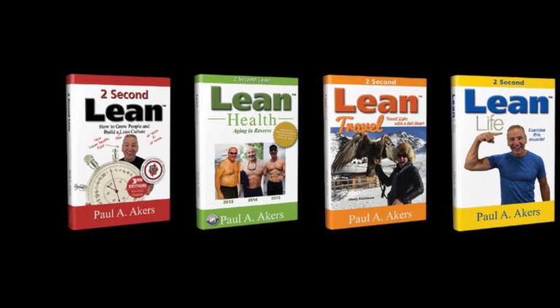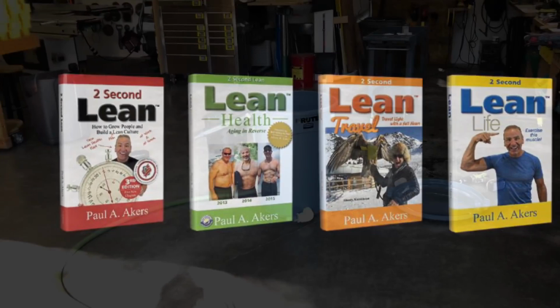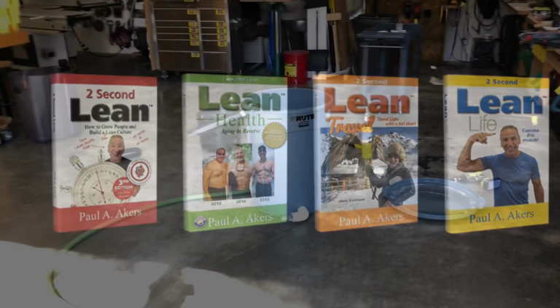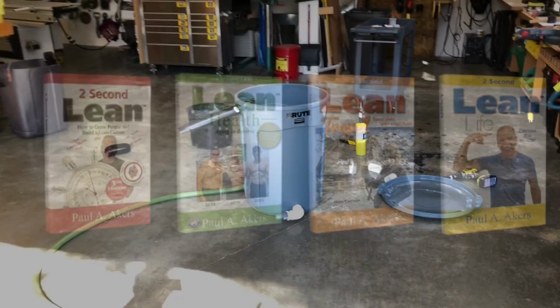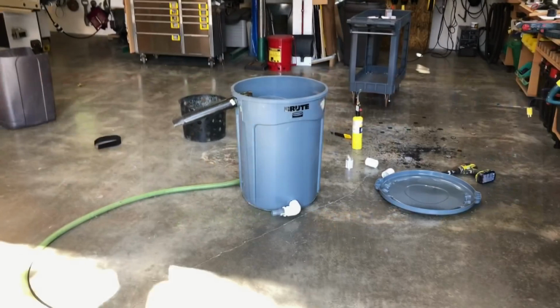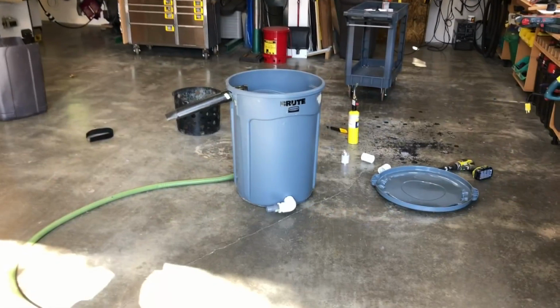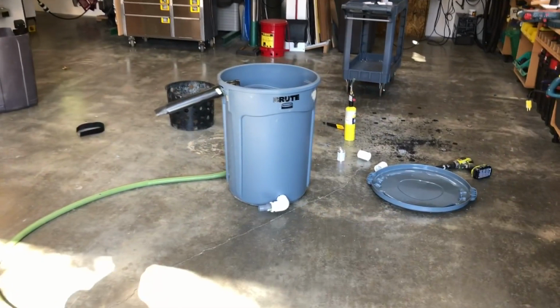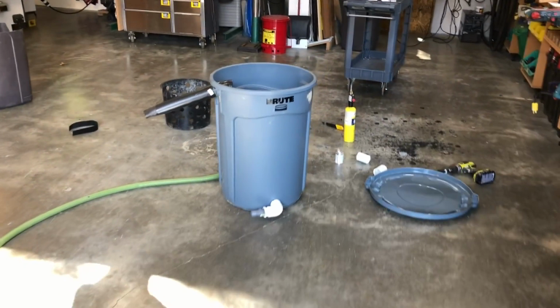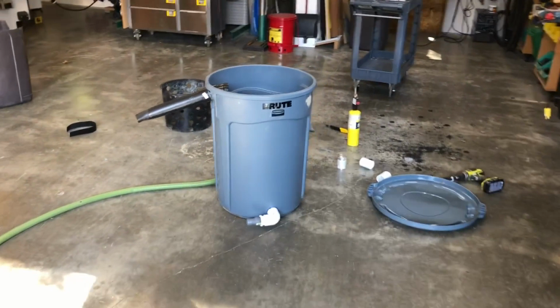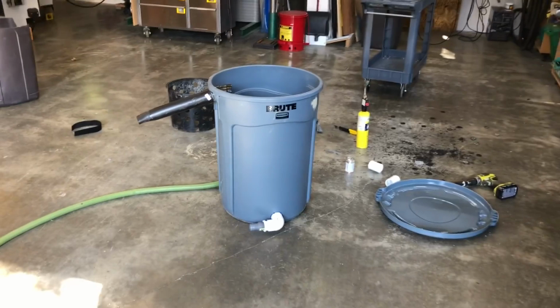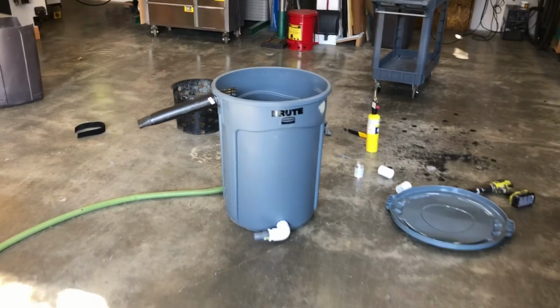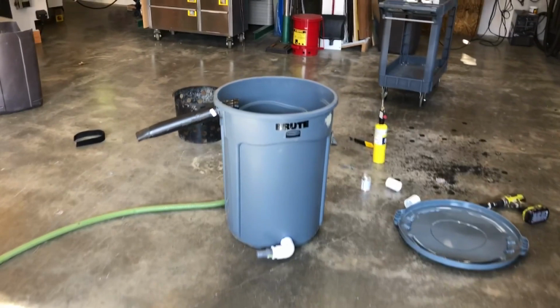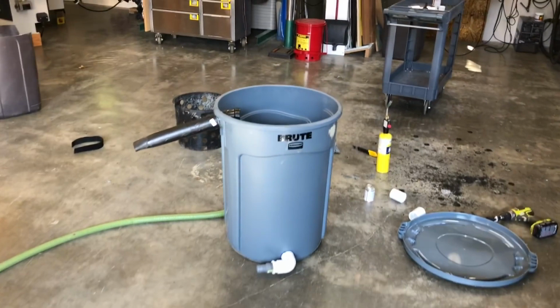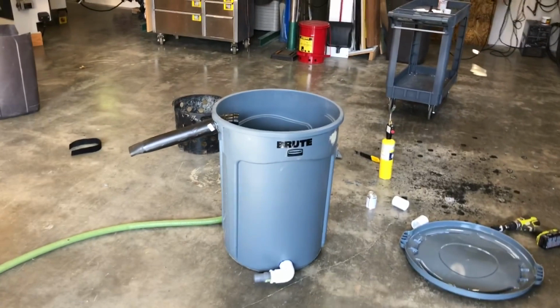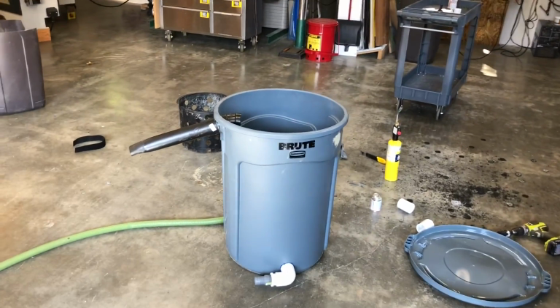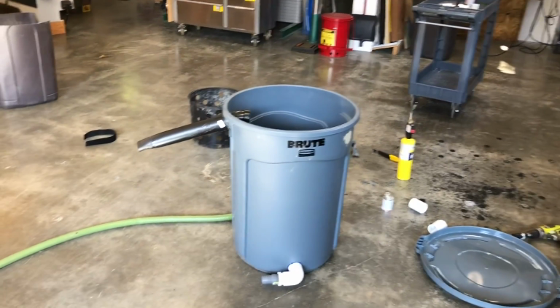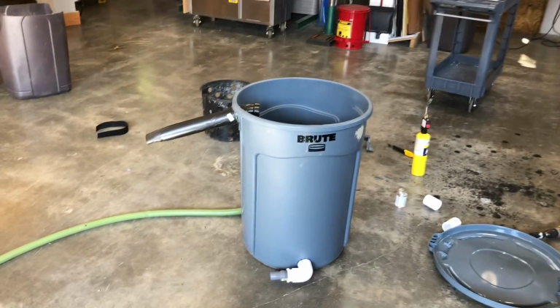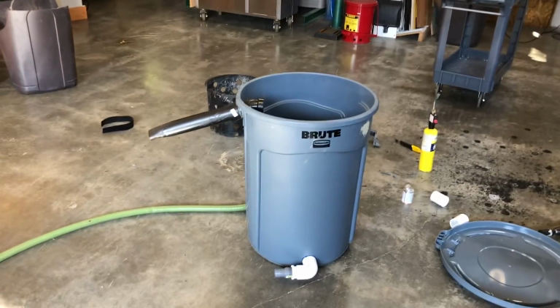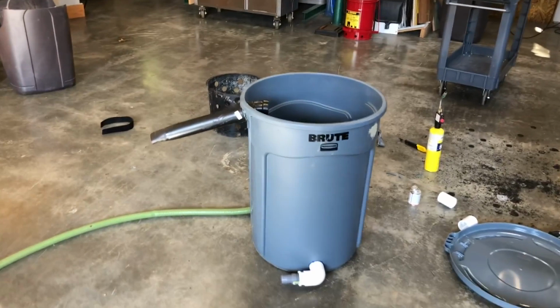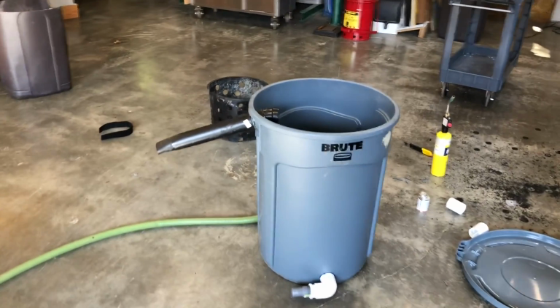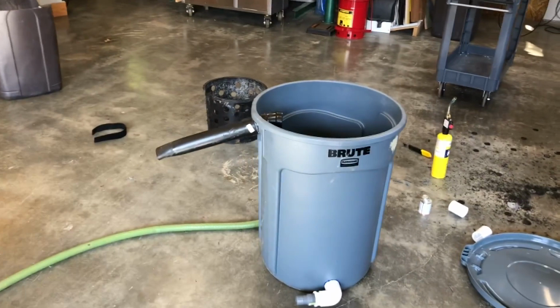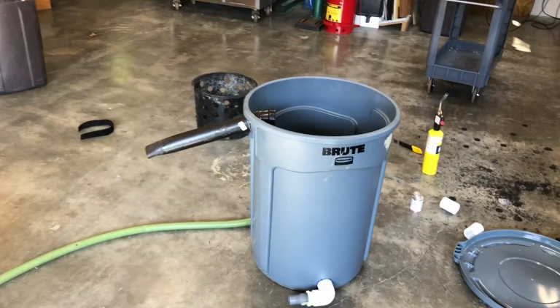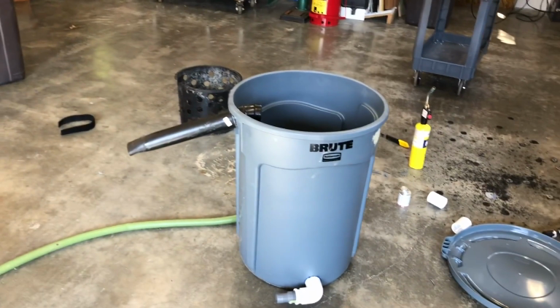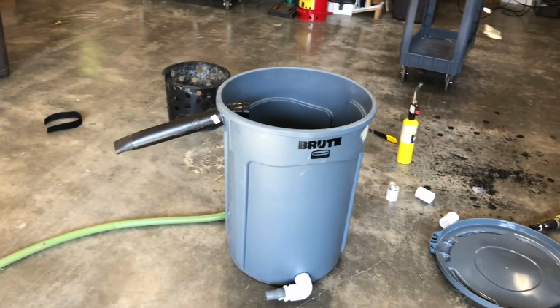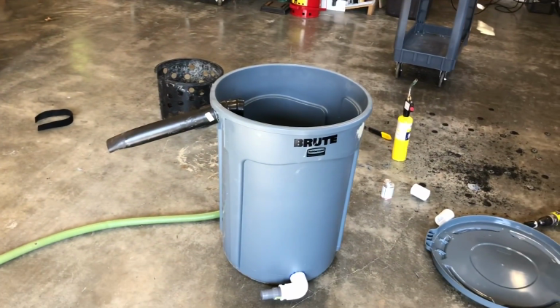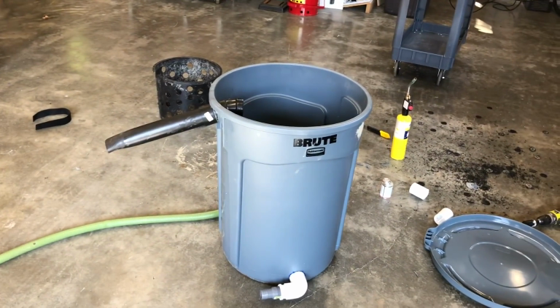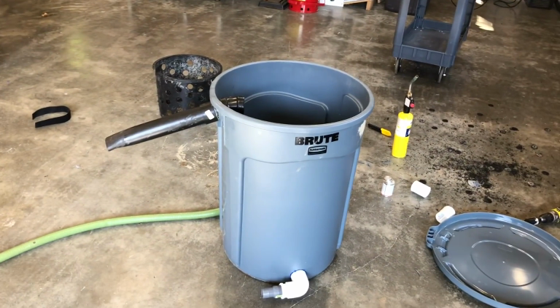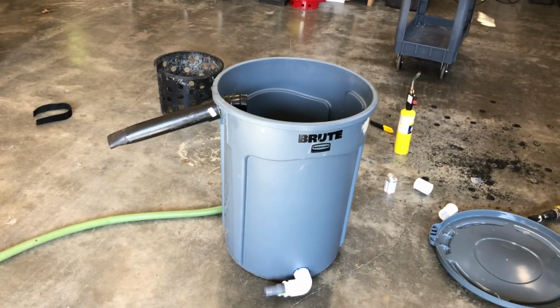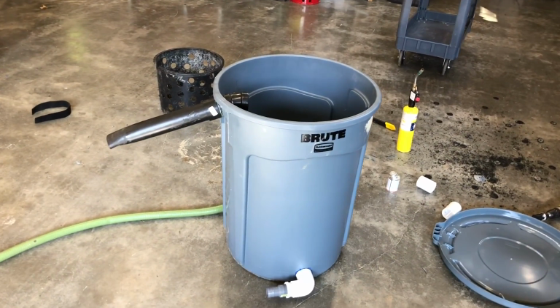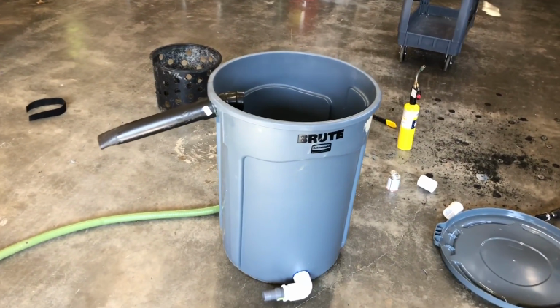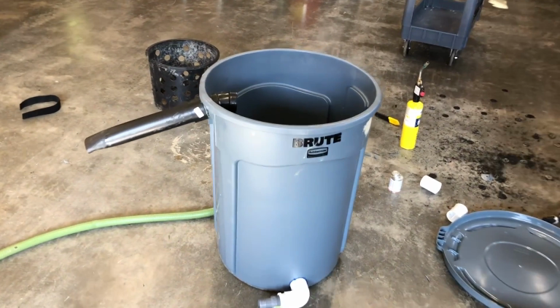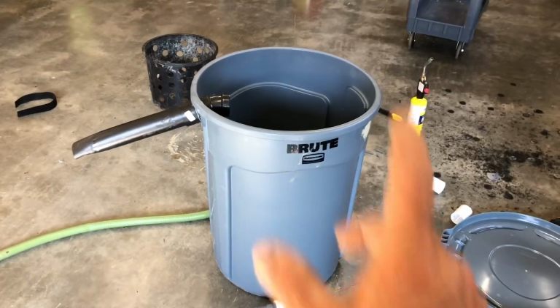I looked online to find how to build a biofilter and the videos were so screwed up. So I'm going to show you in a few minutes how simple it is.